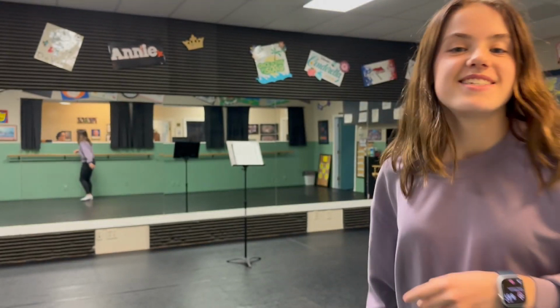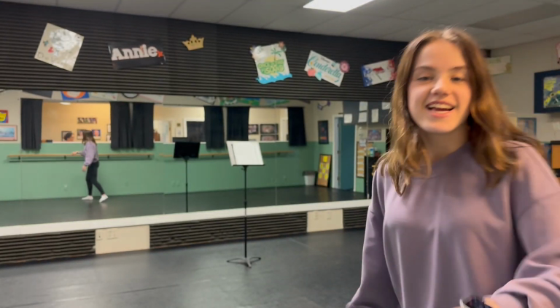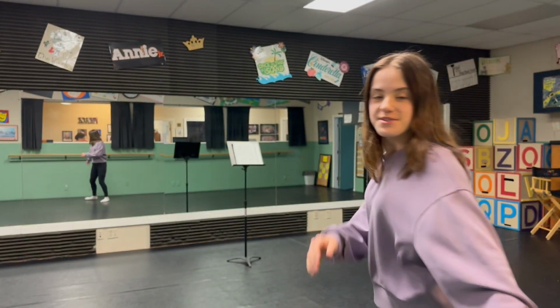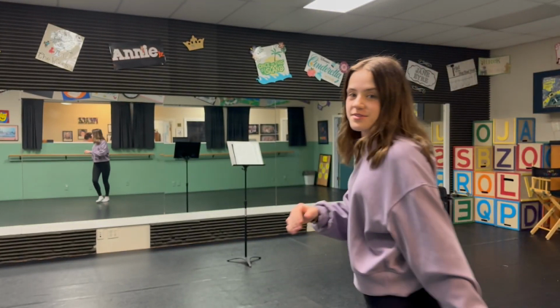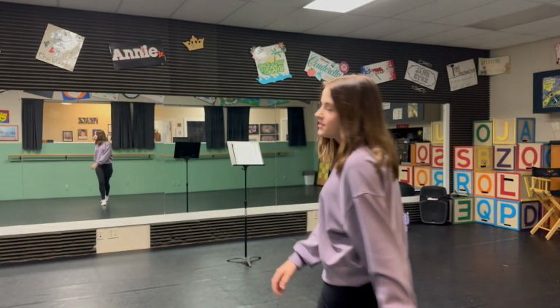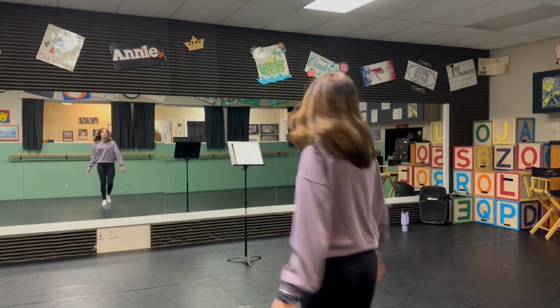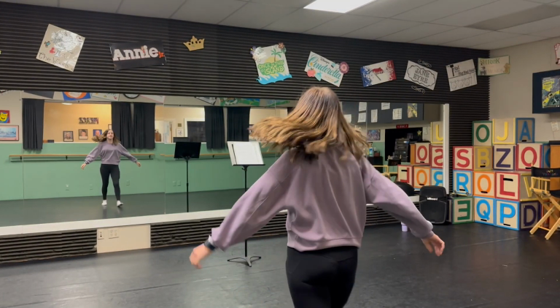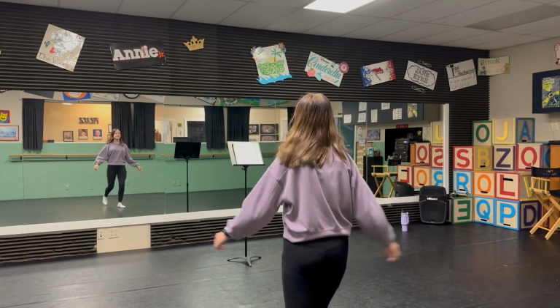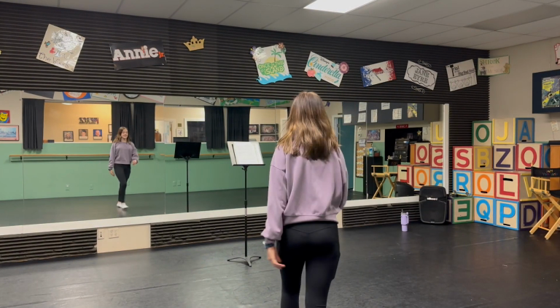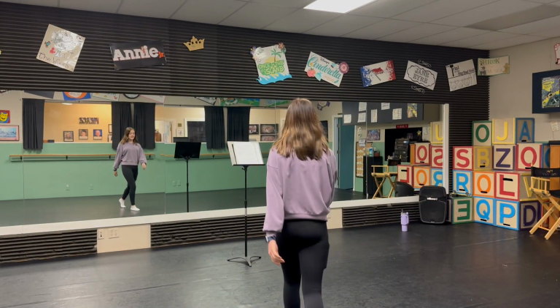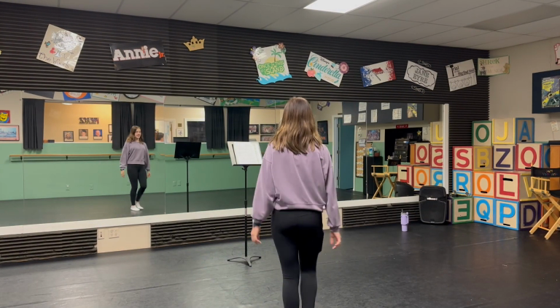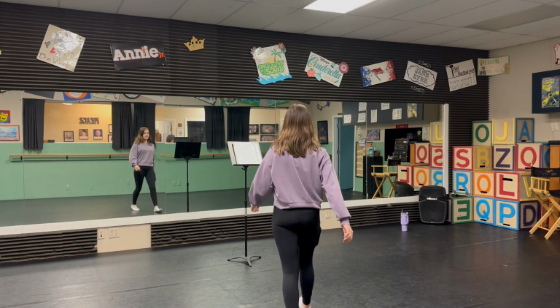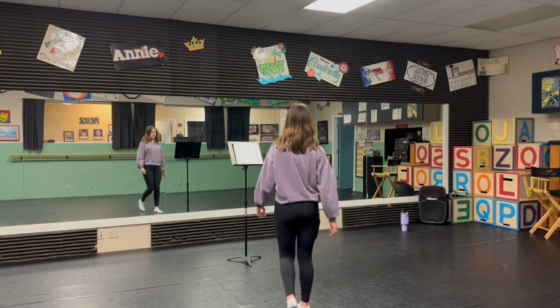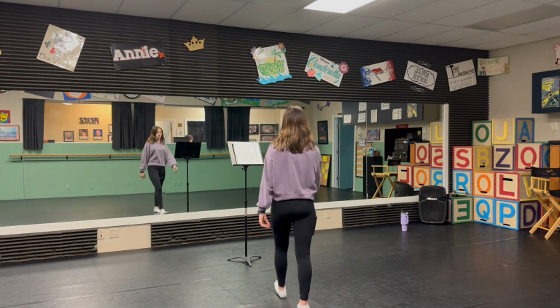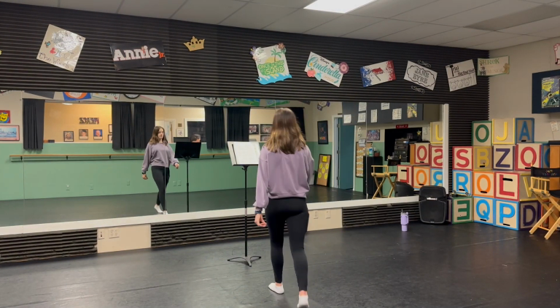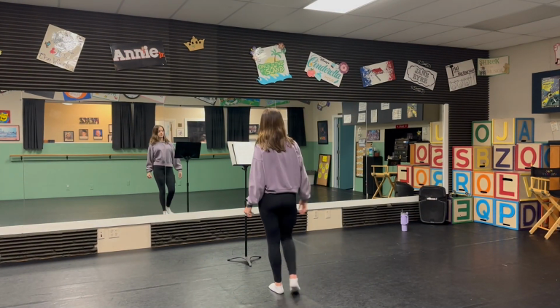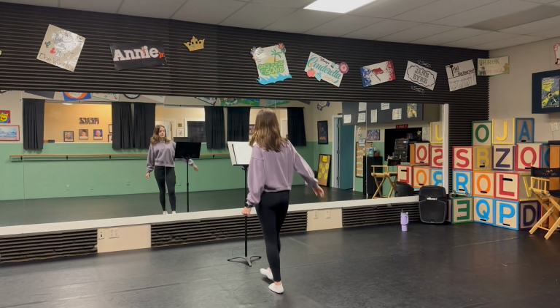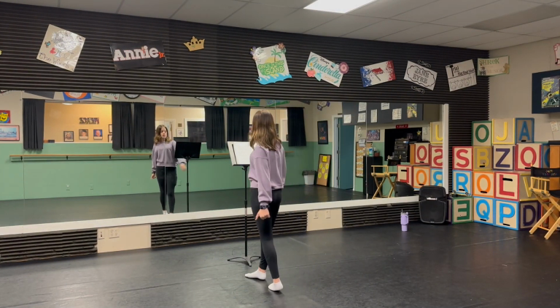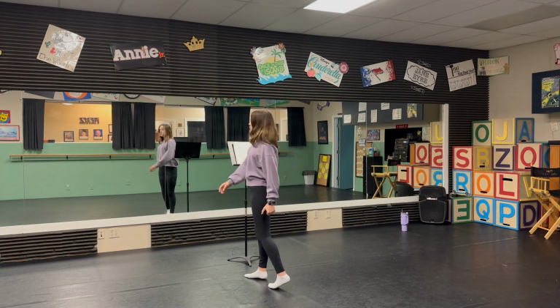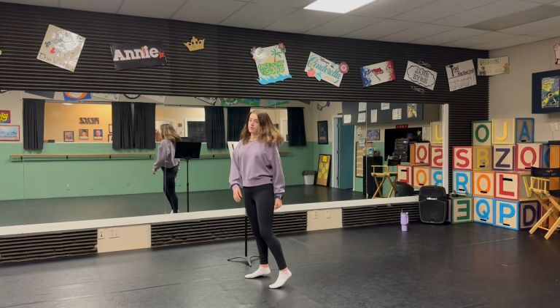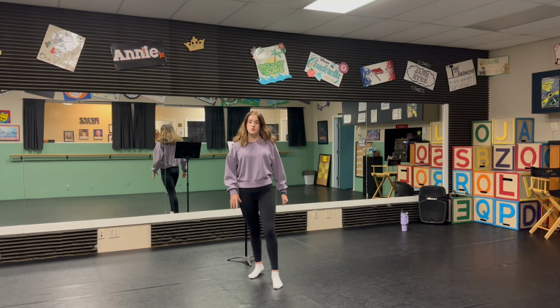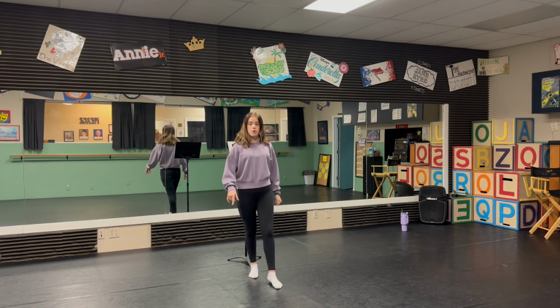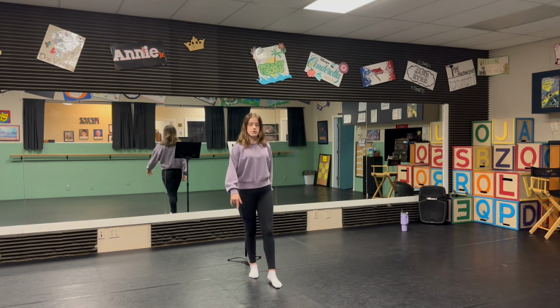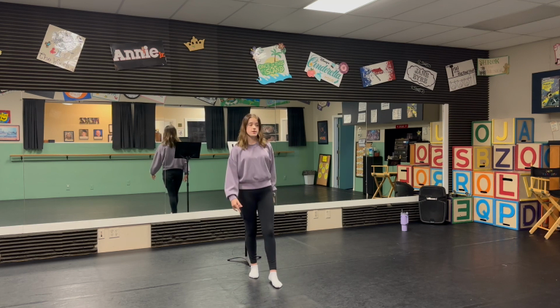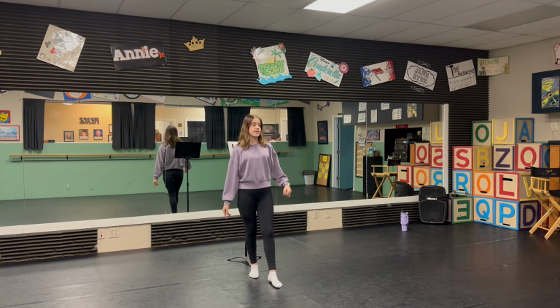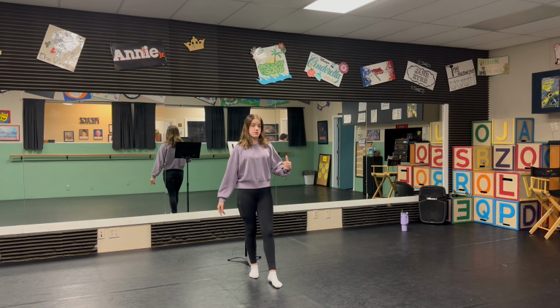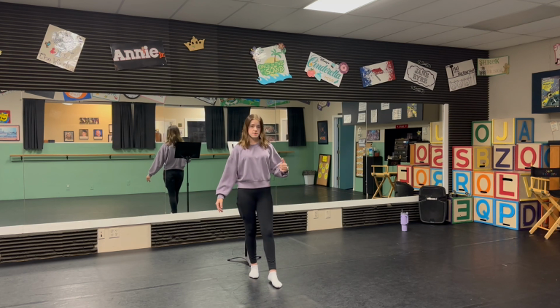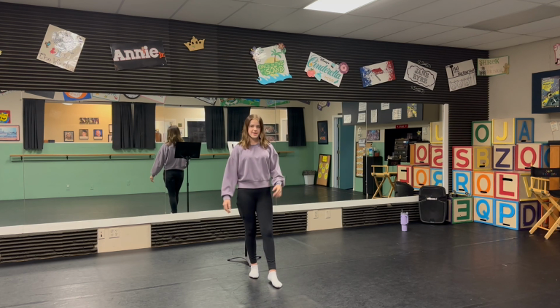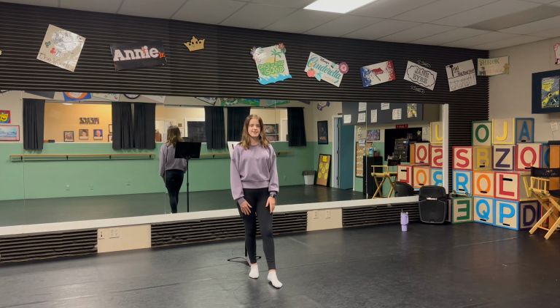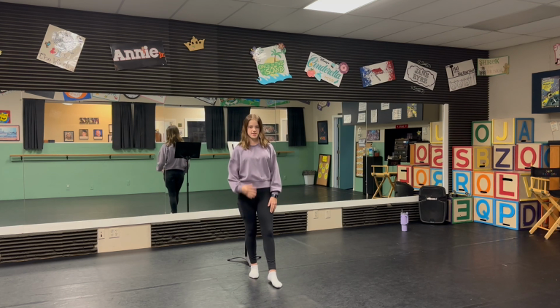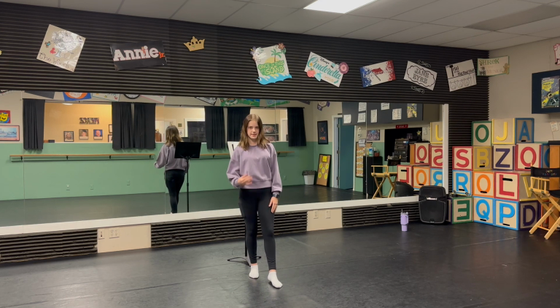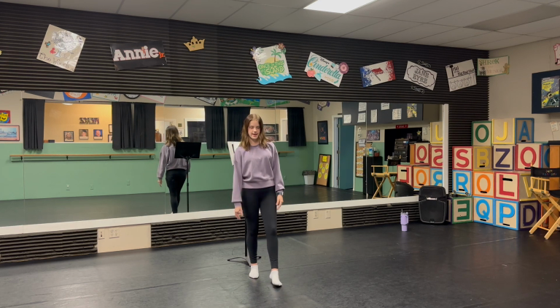Stage School Junior, this is Kiss the Girl. We're going to do a walkthrough and then with music, just me today.